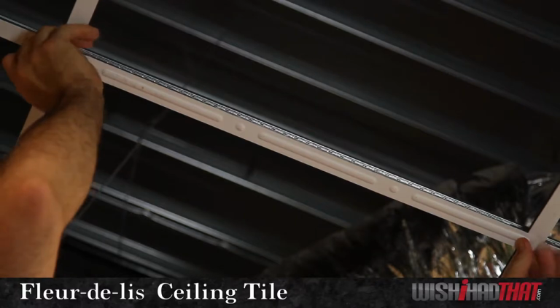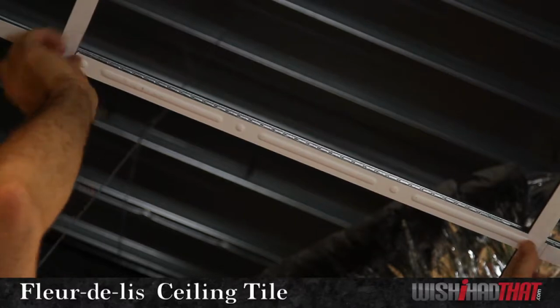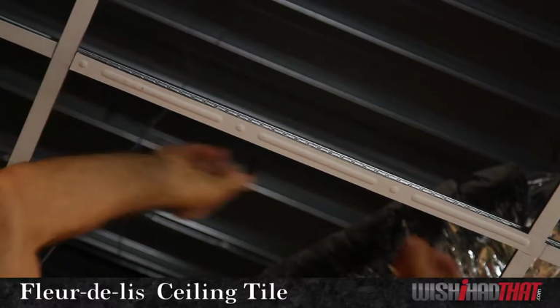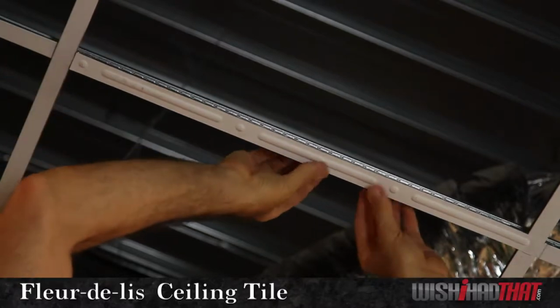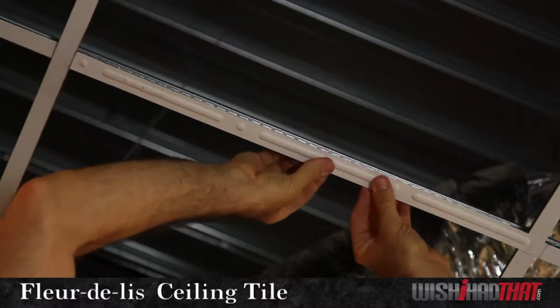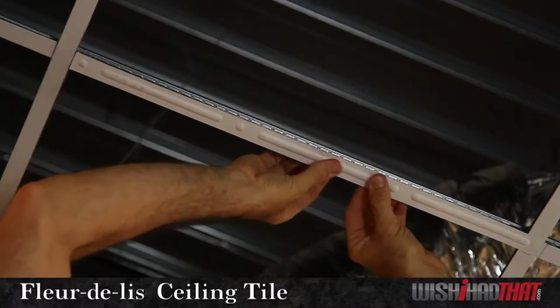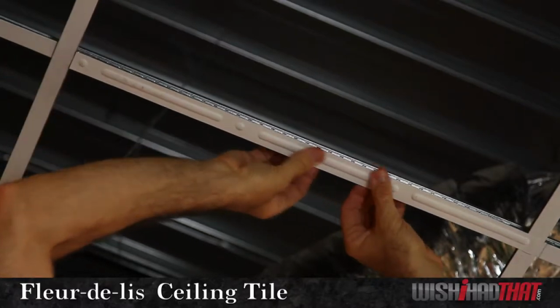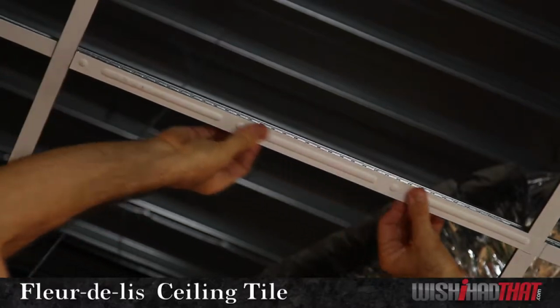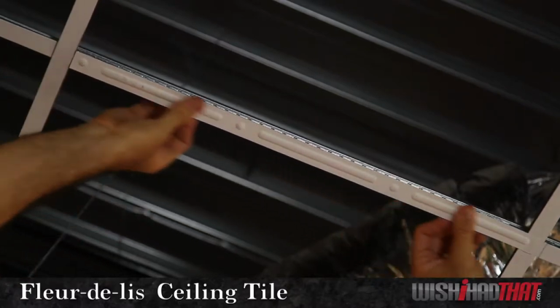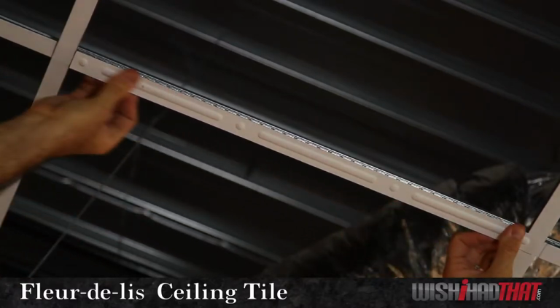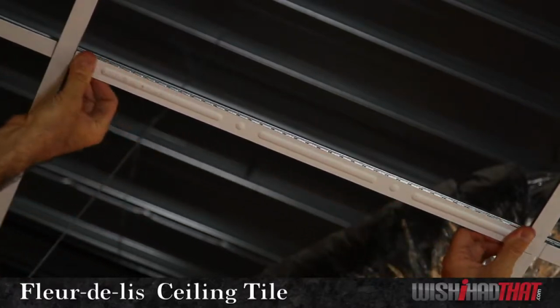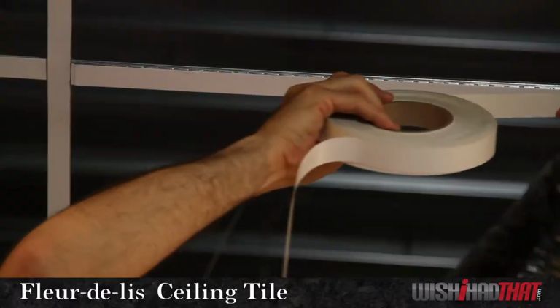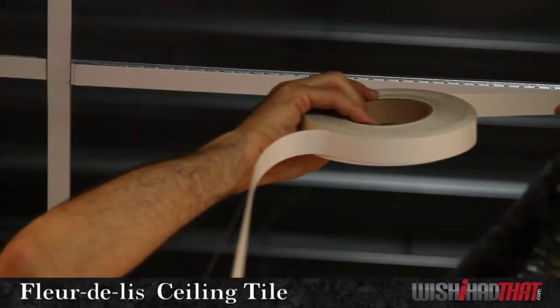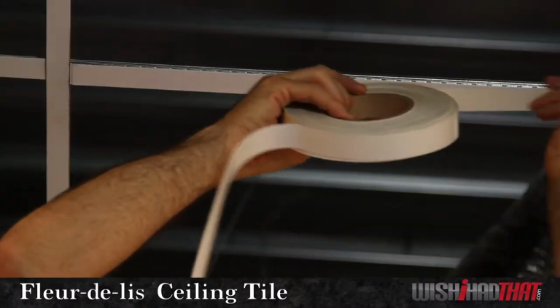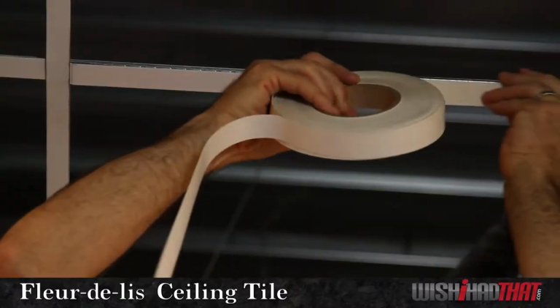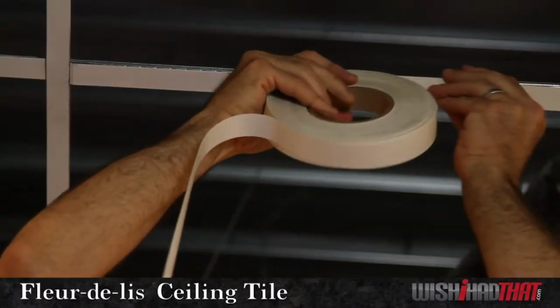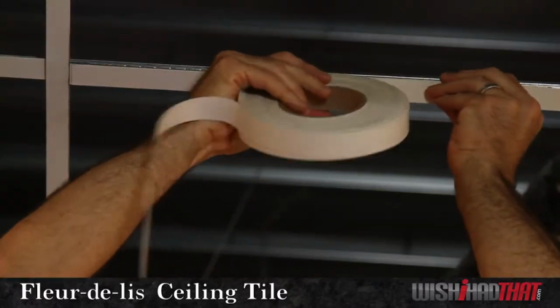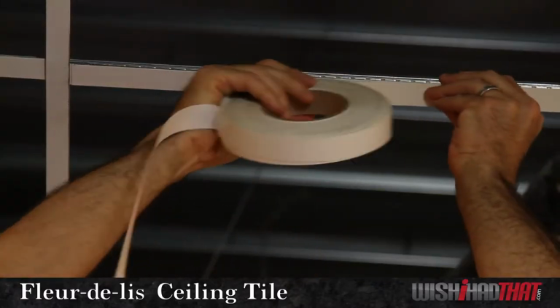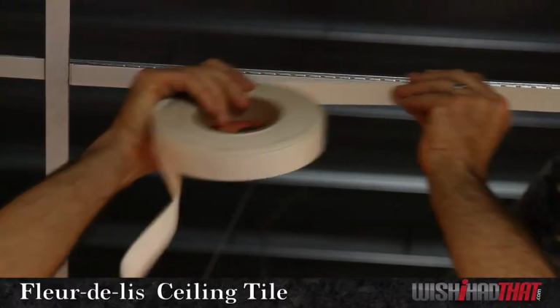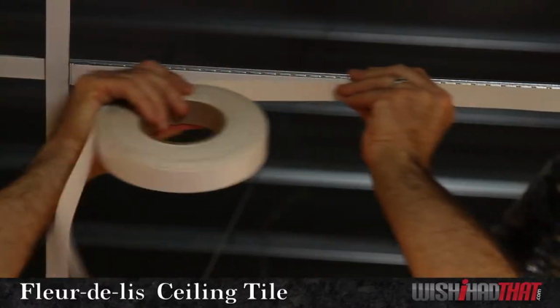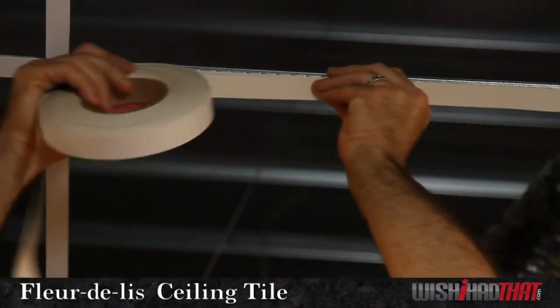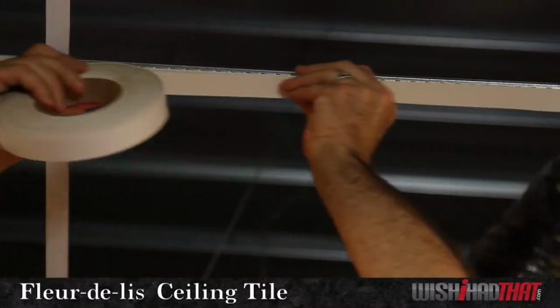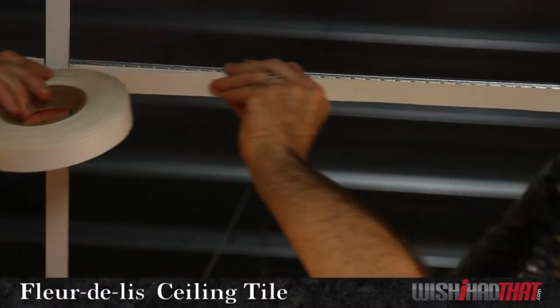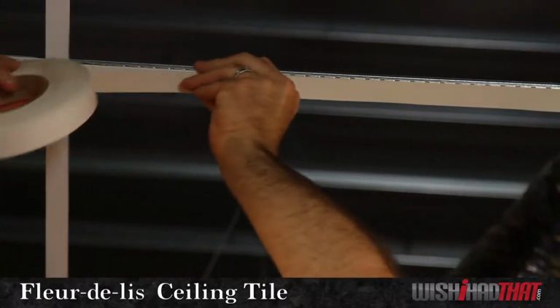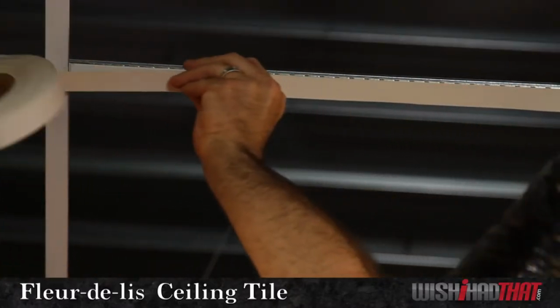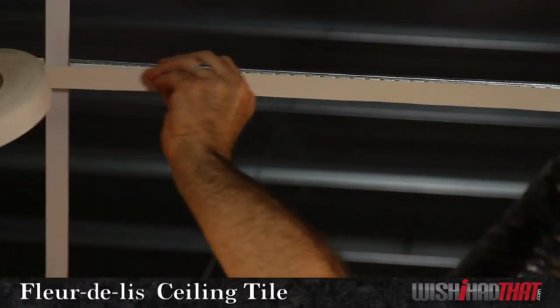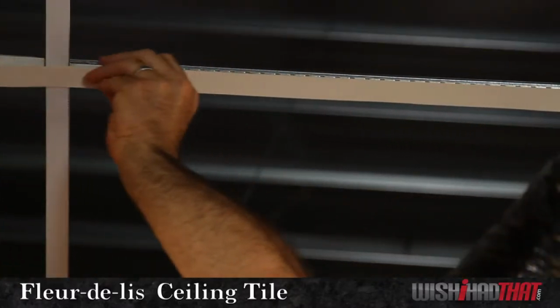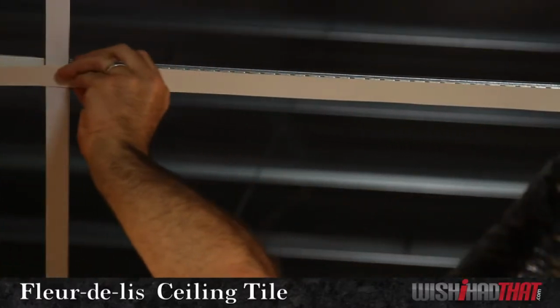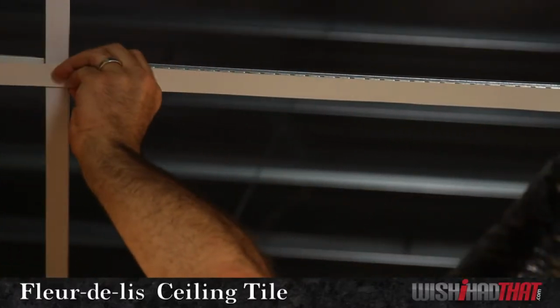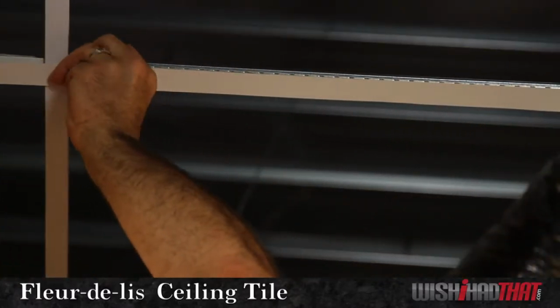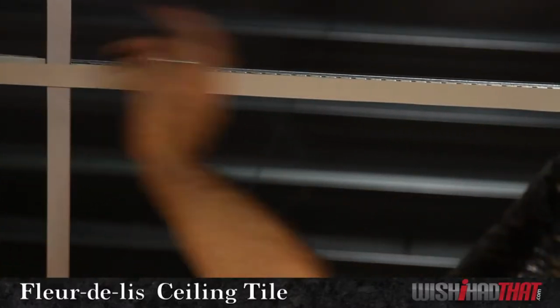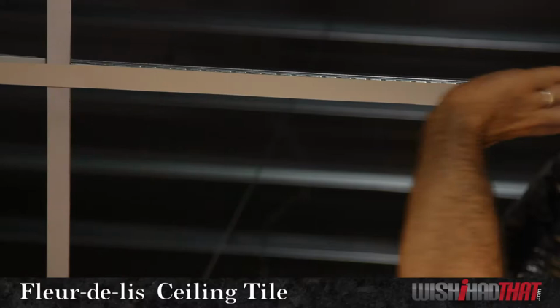As does our grid tape. Both are a nice way to jazz up a plain white ceiling grid.